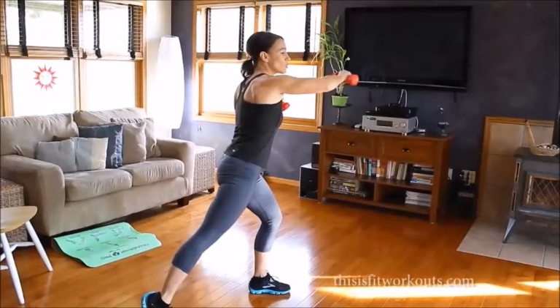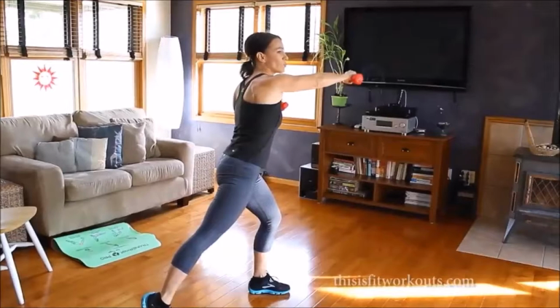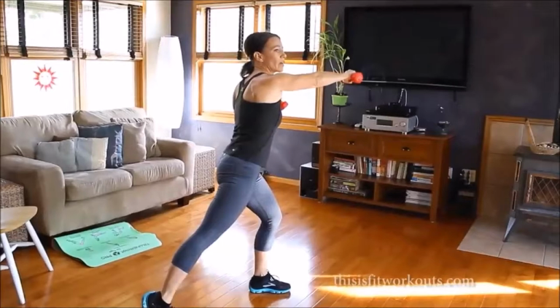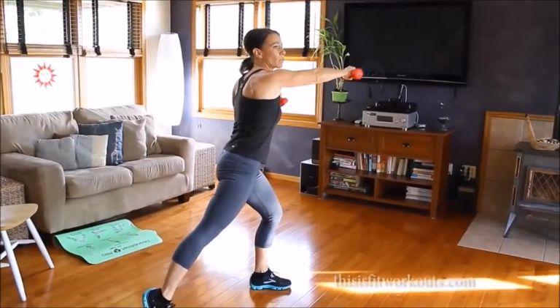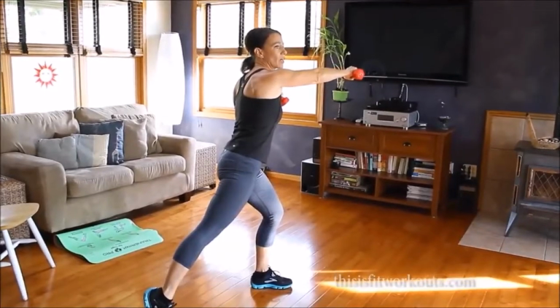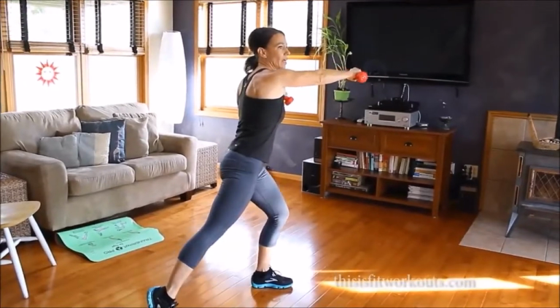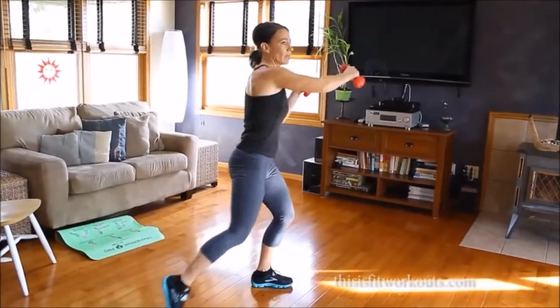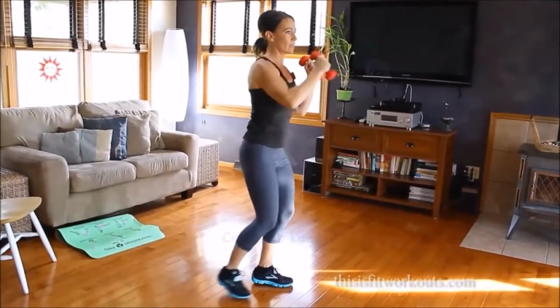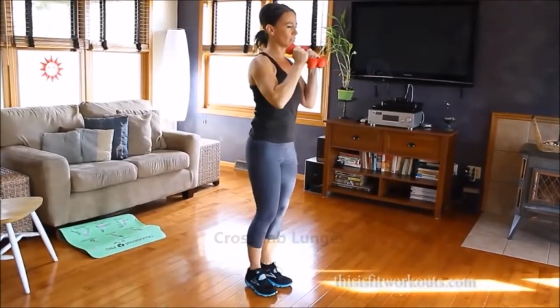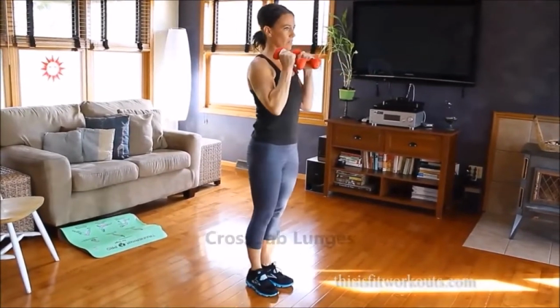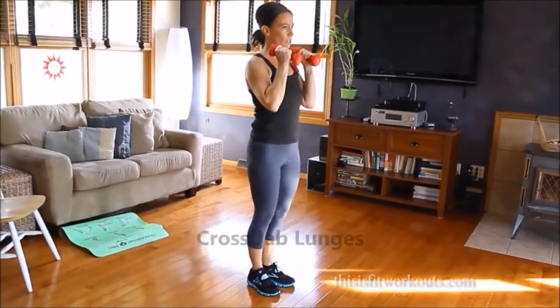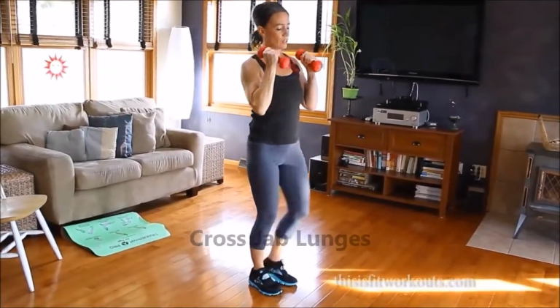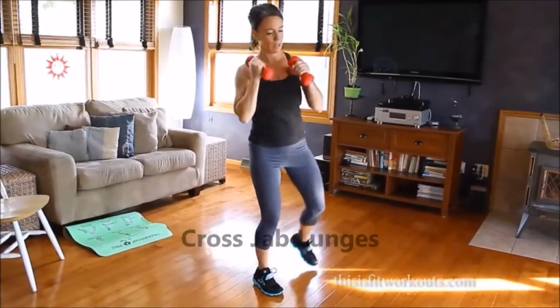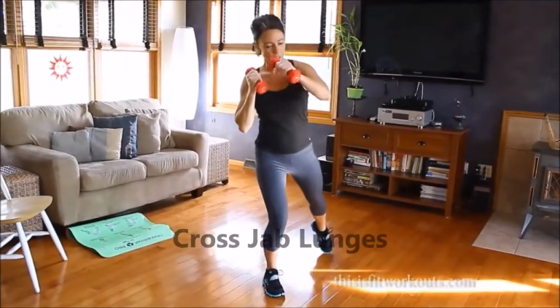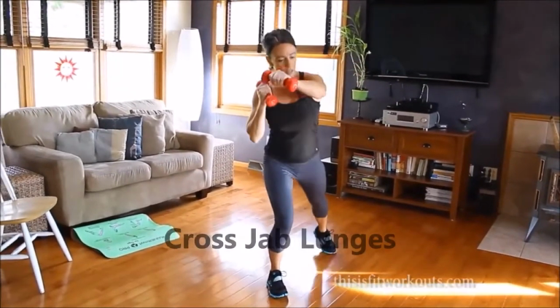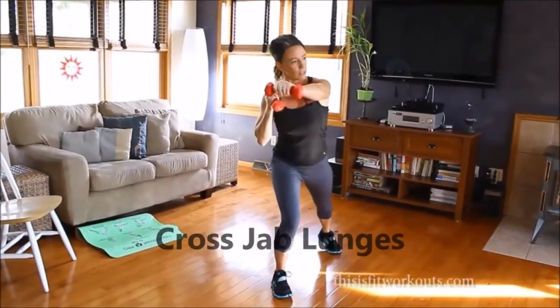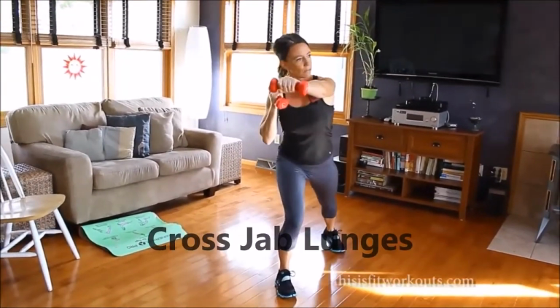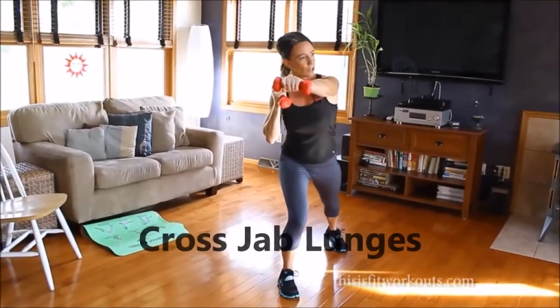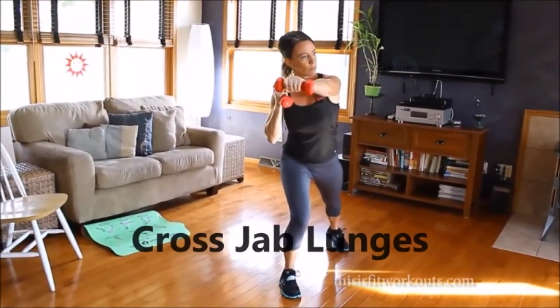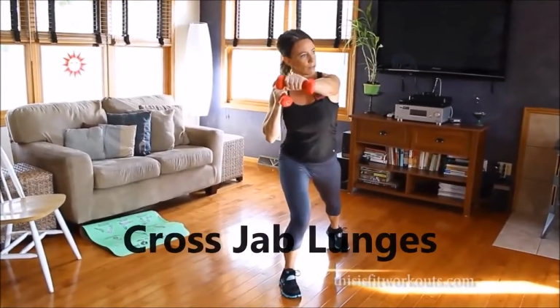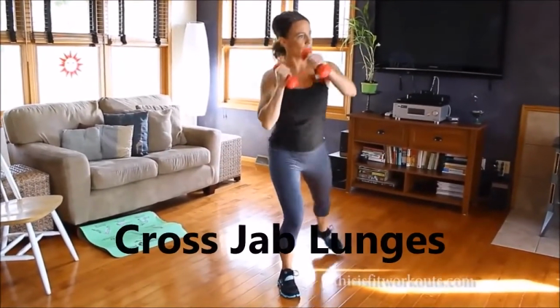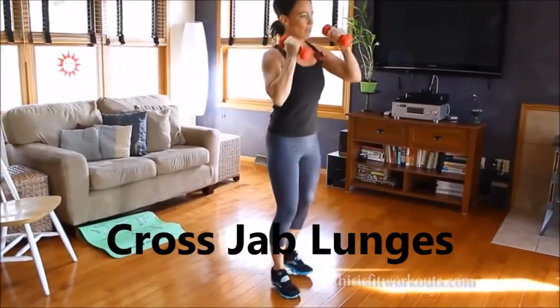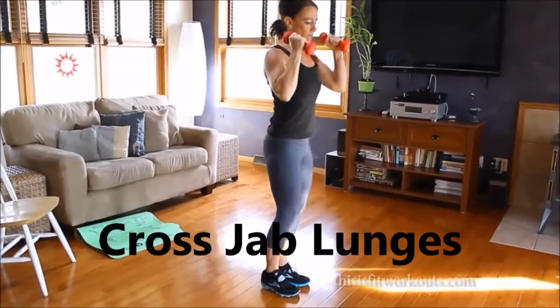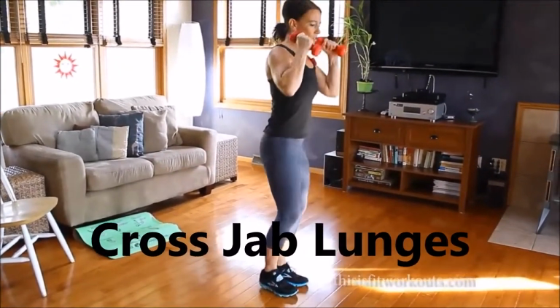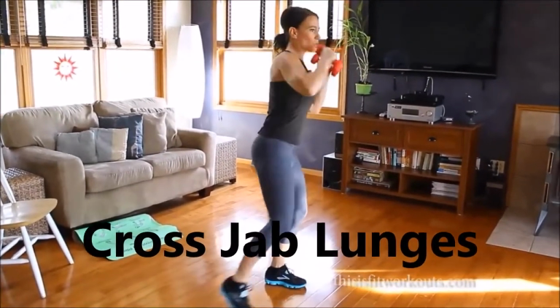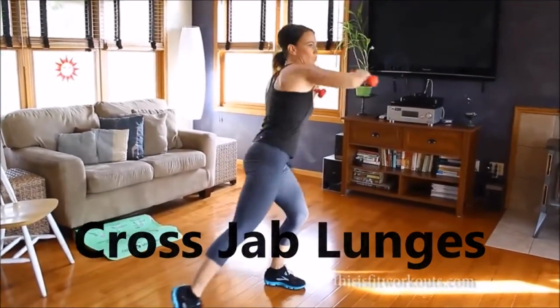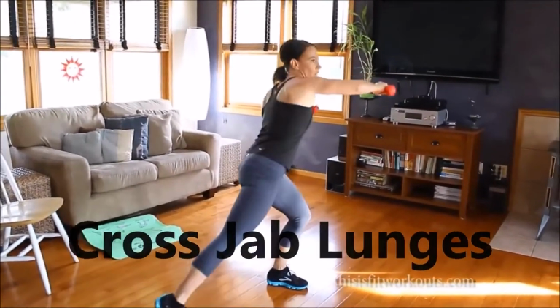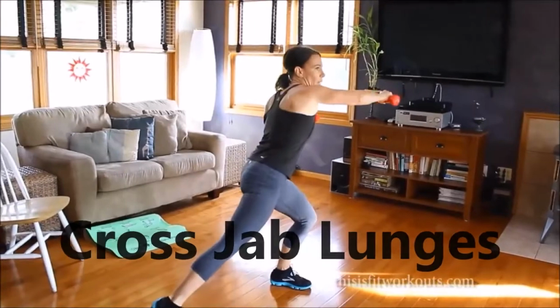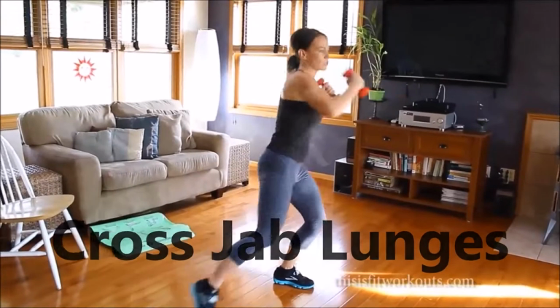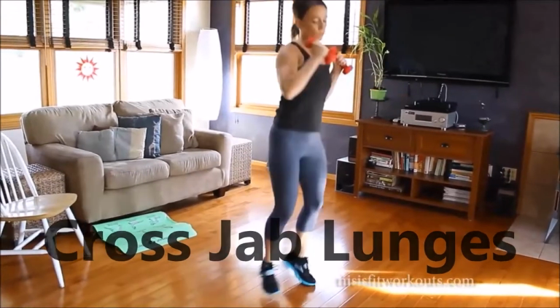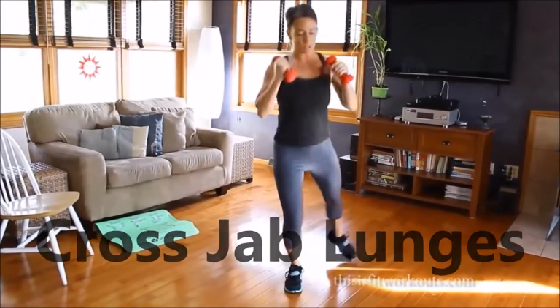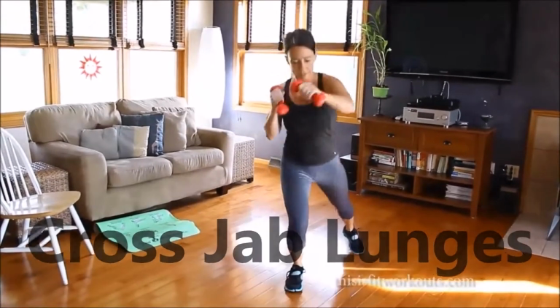Right arm, right leg, center, left arm, left leg. They're reaching opposite directions.